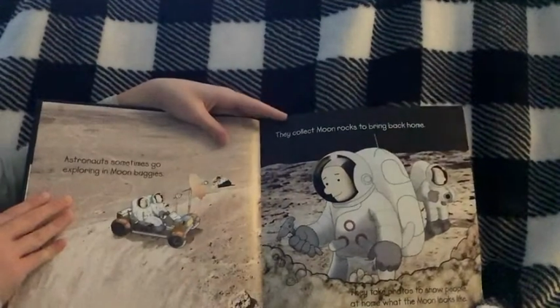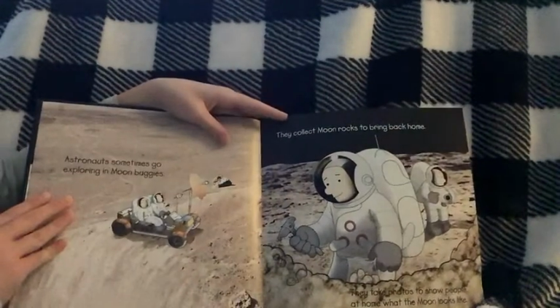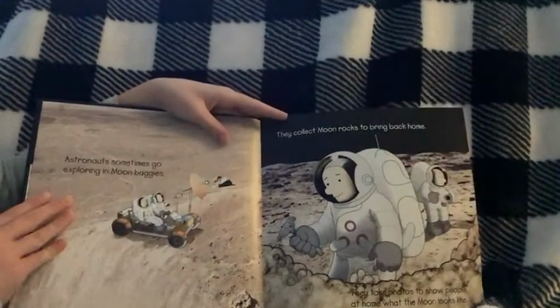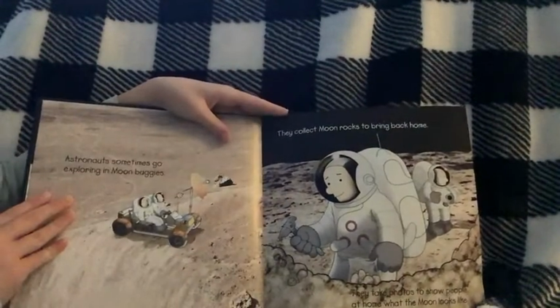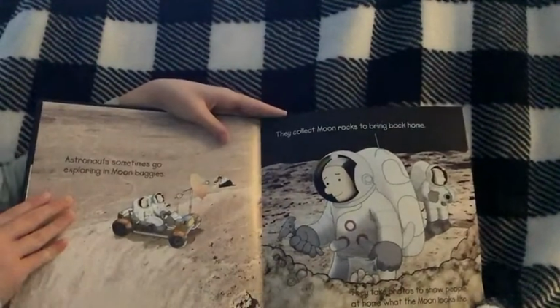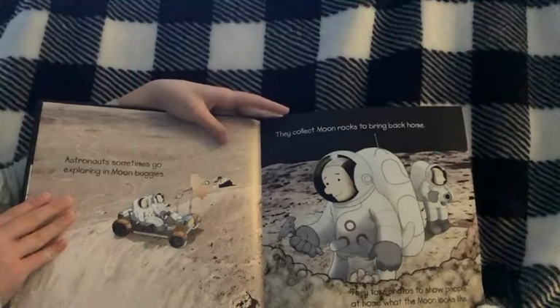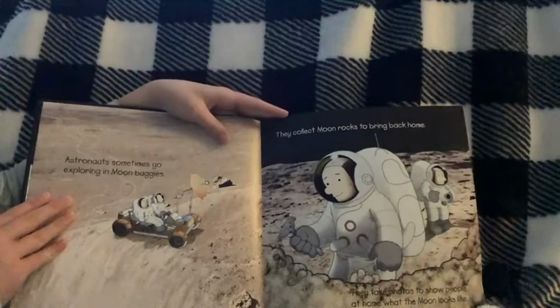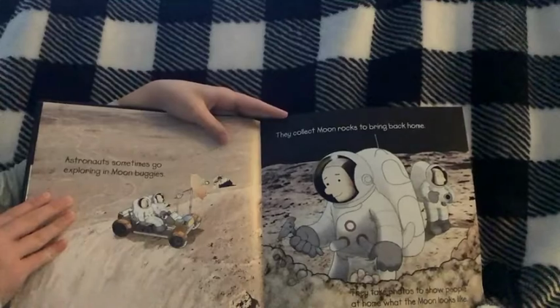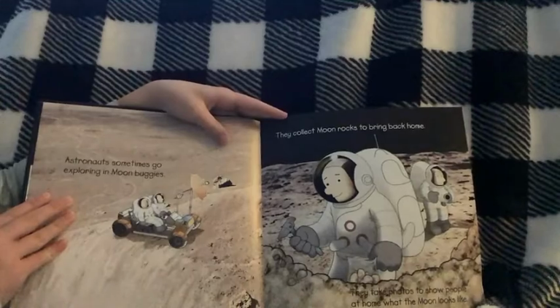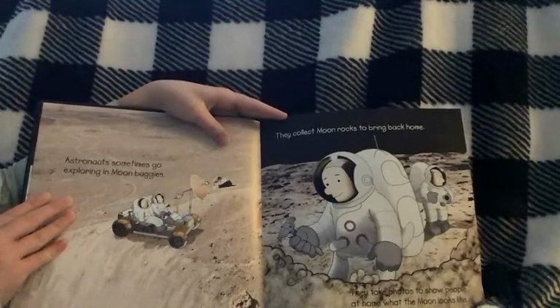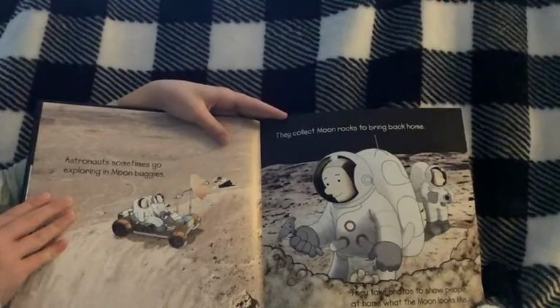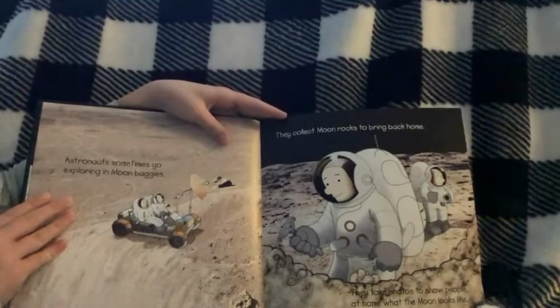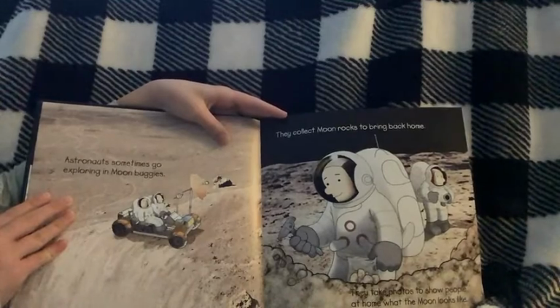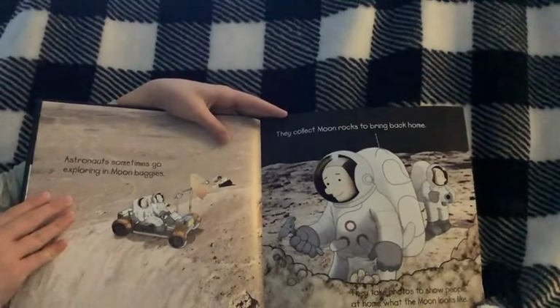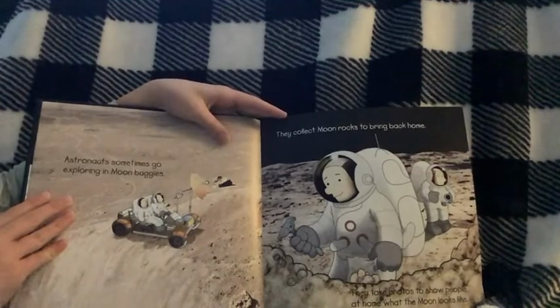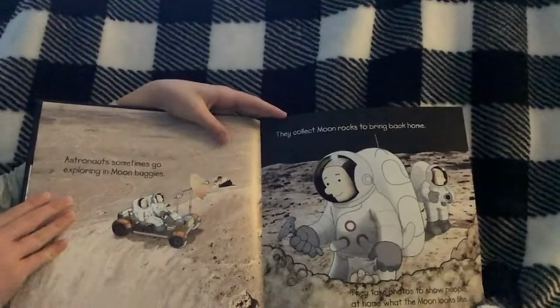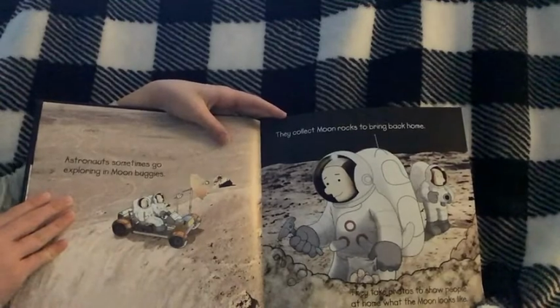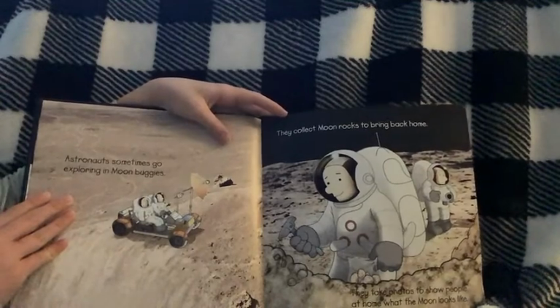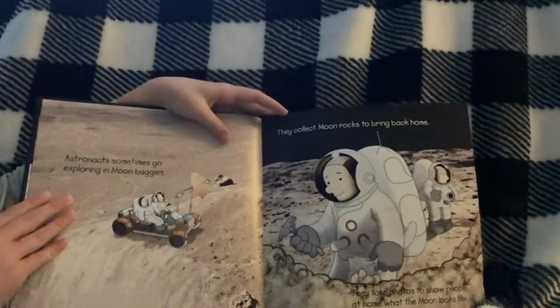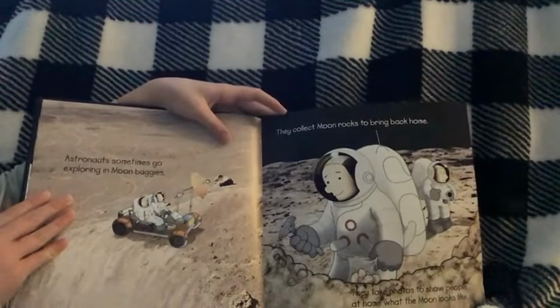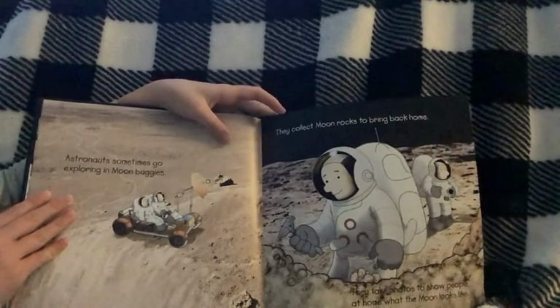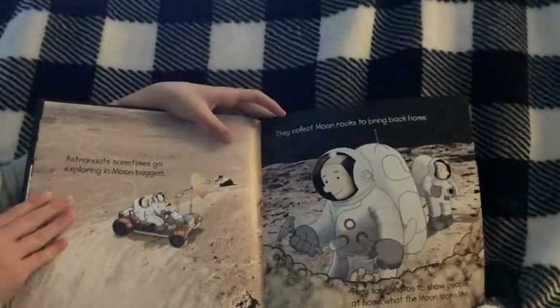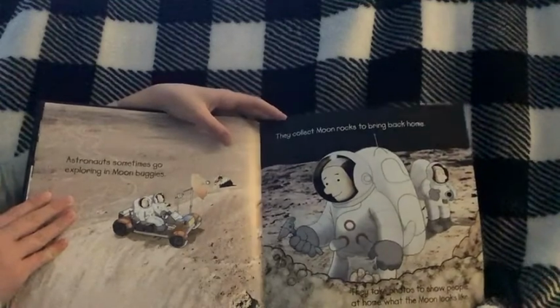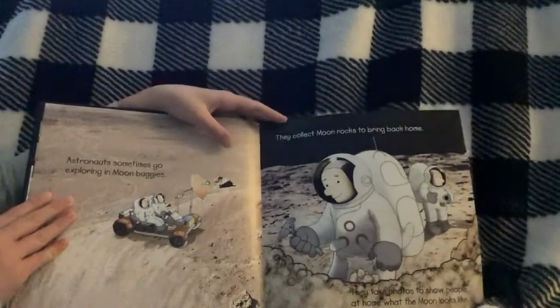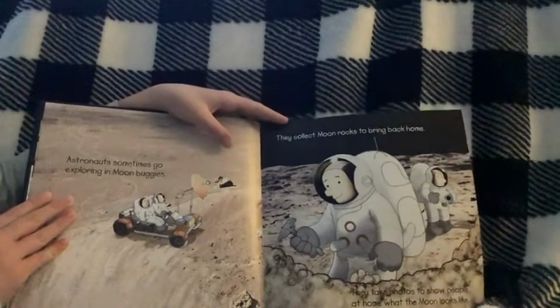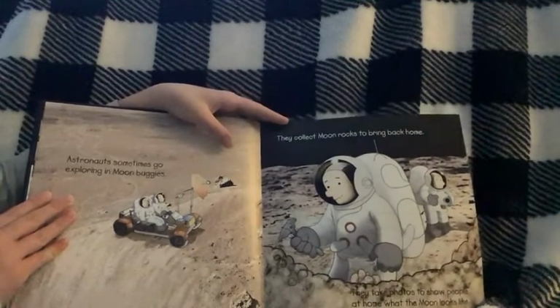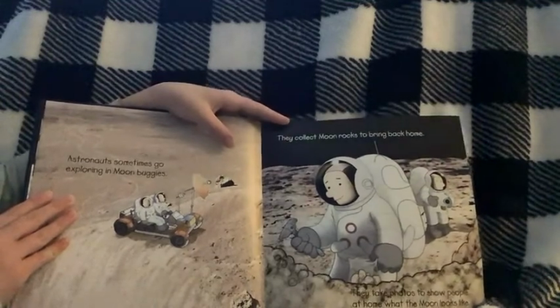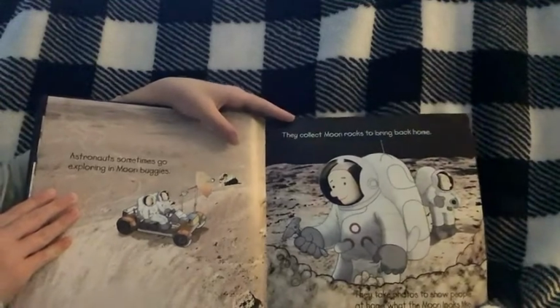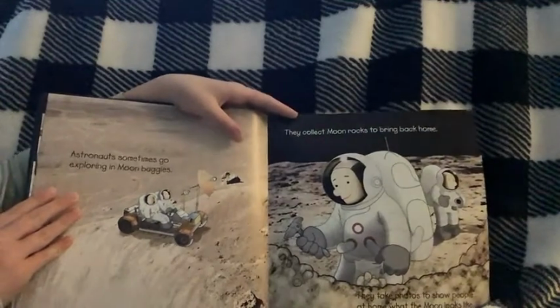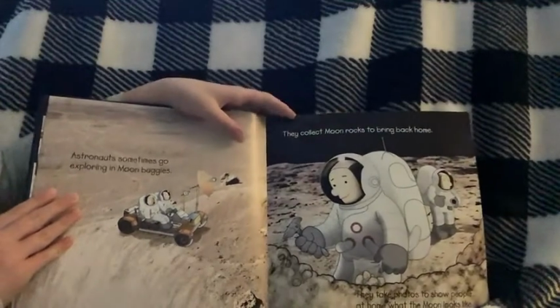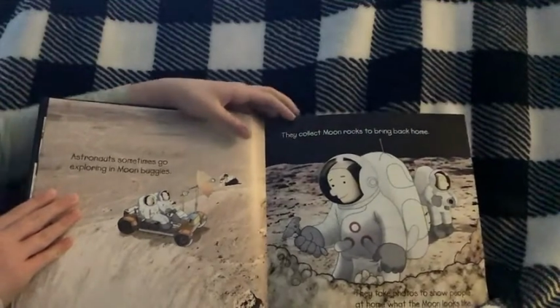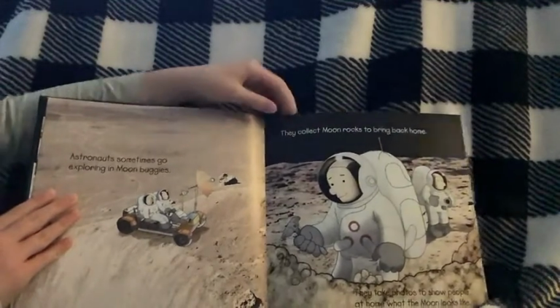Astronauts sometimes go exploring in moon buggies. They collect moon rocks to bring back home.